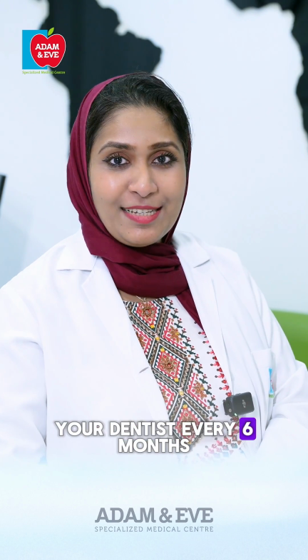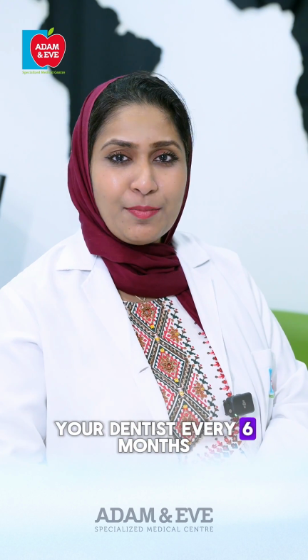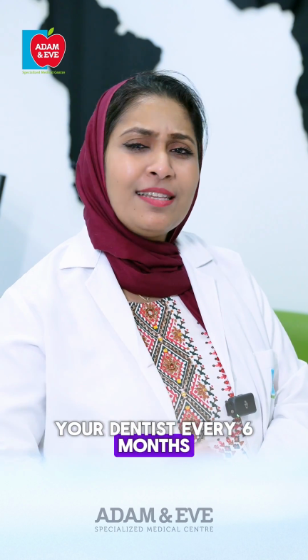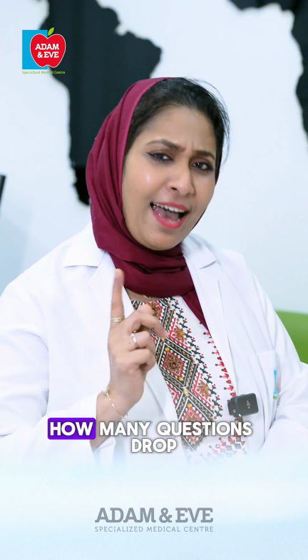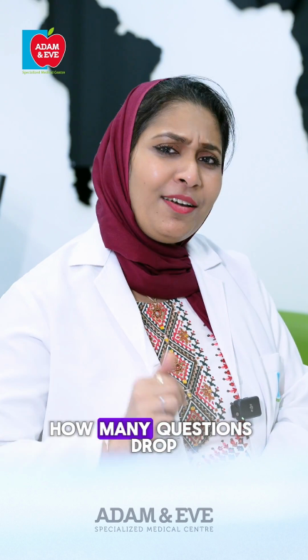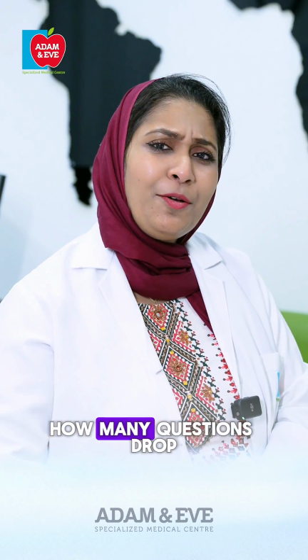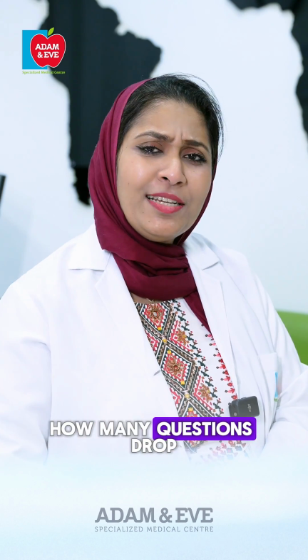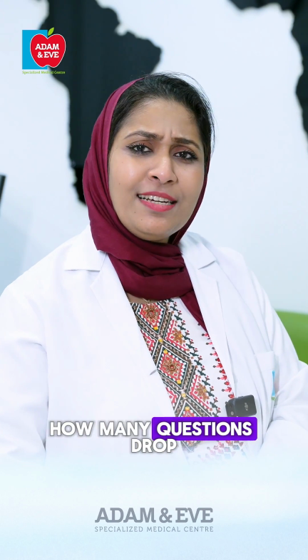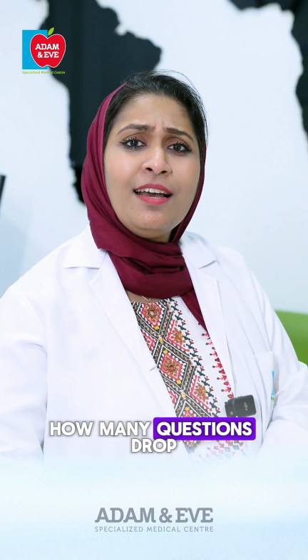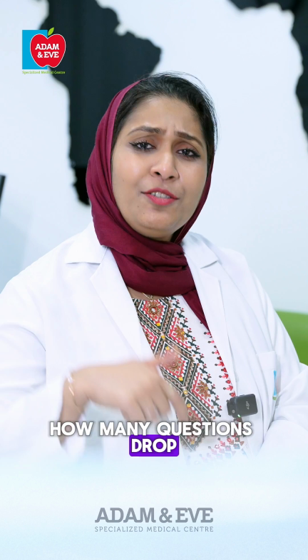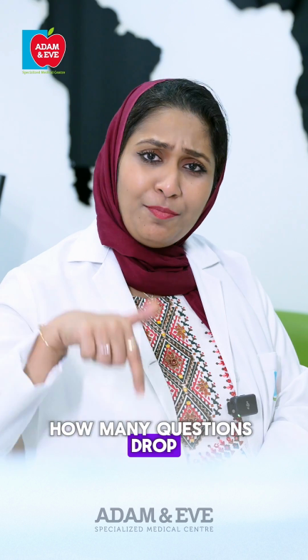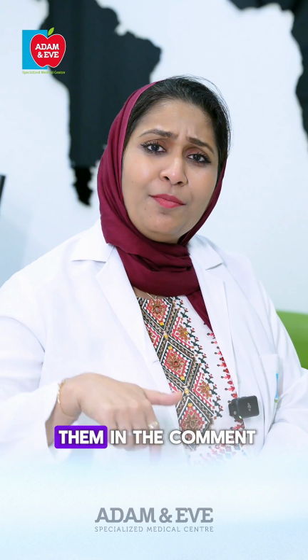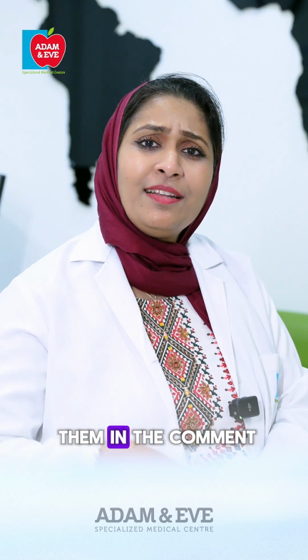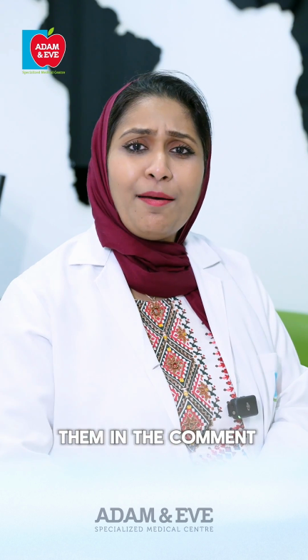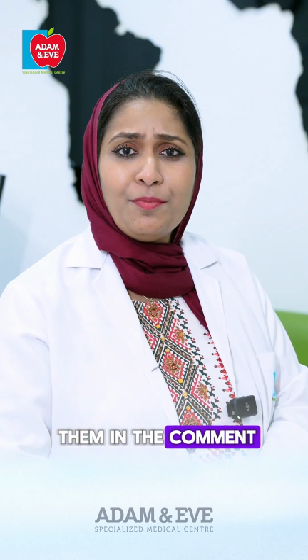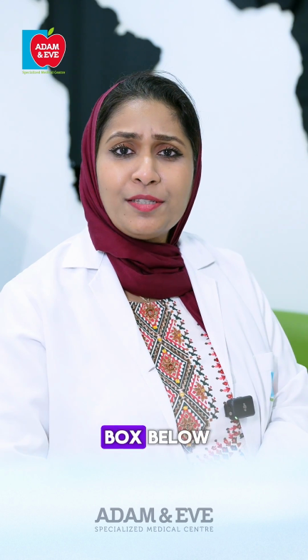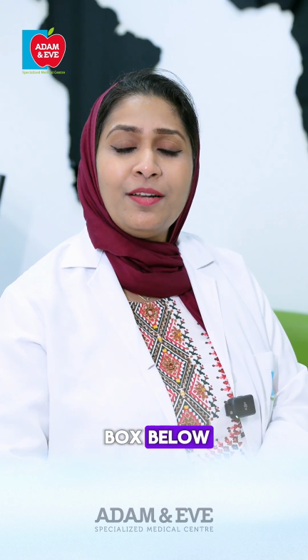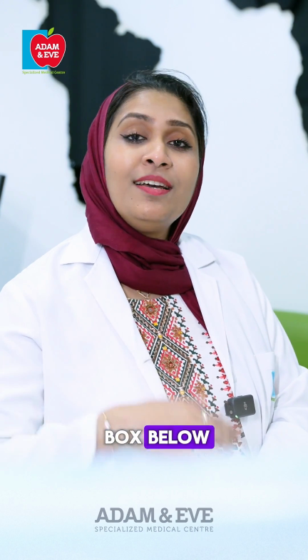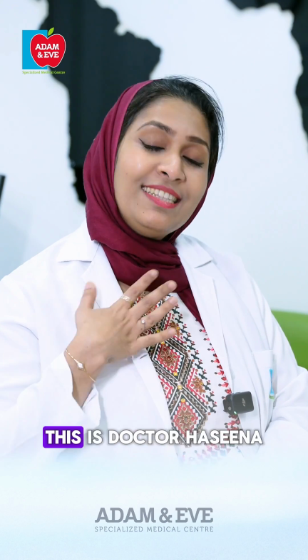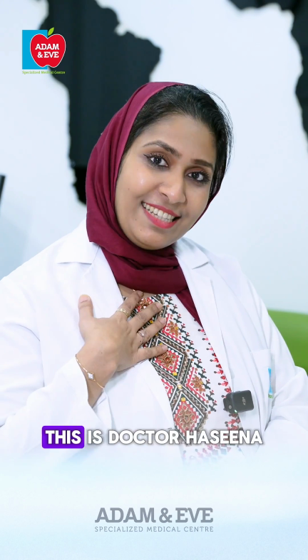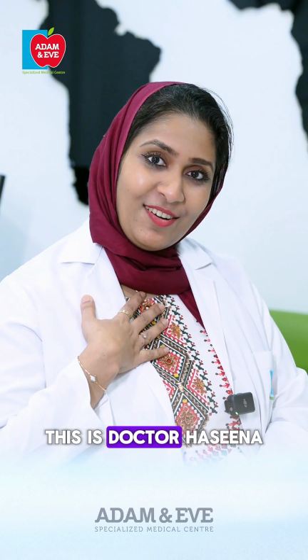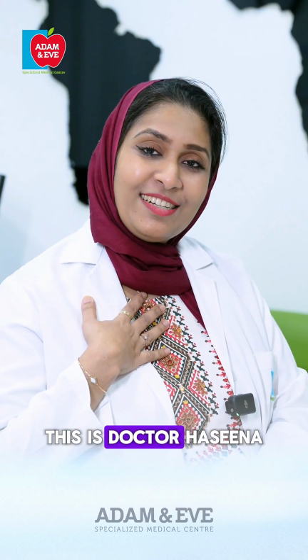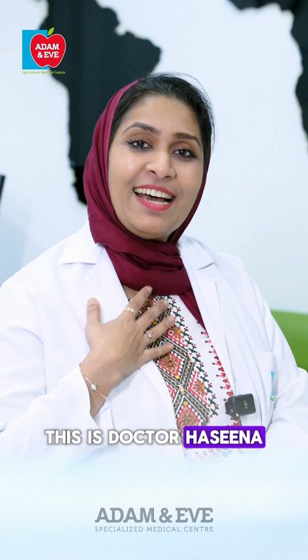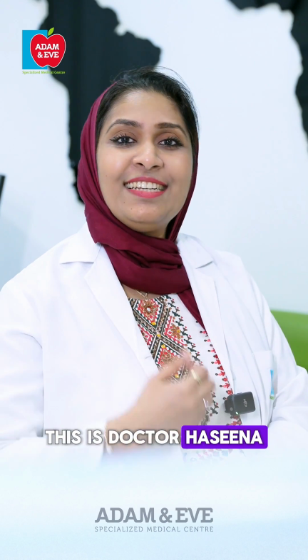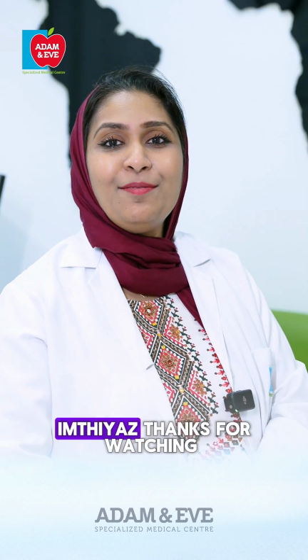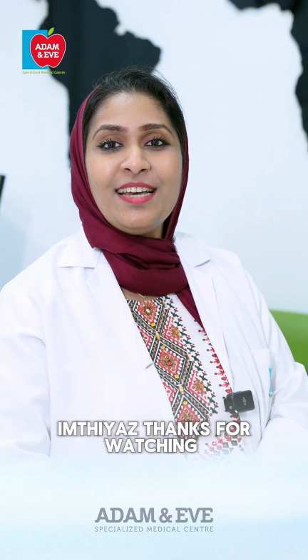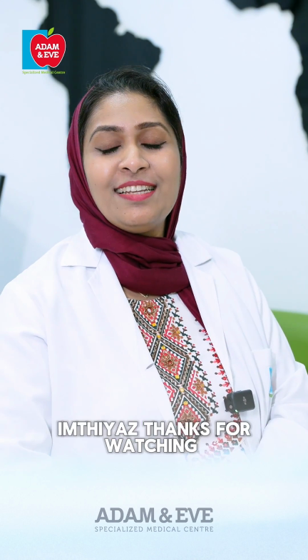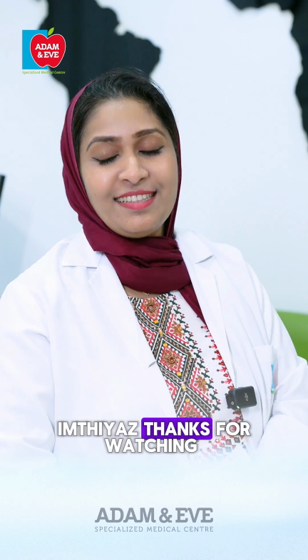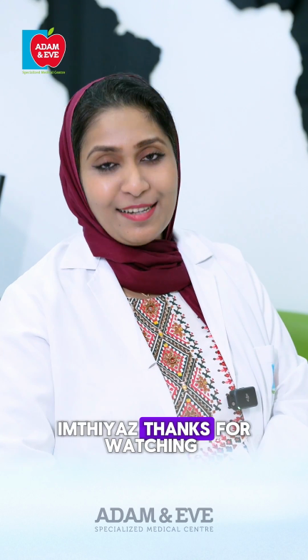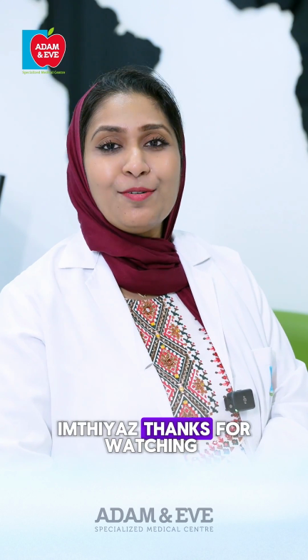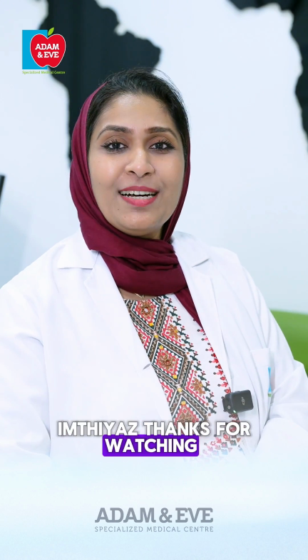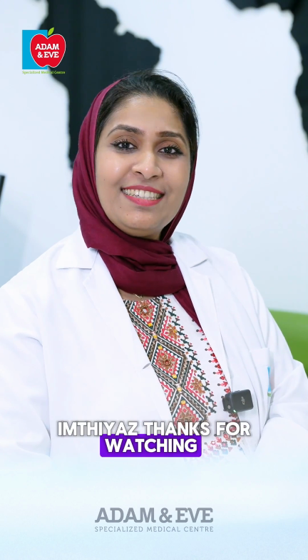Have any questions? Drop them in the comment box below. This is Dr. Hasina Enthias — thanks for watching.